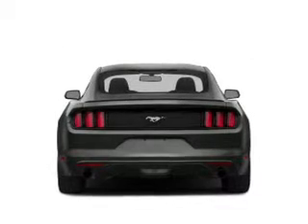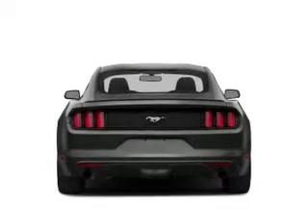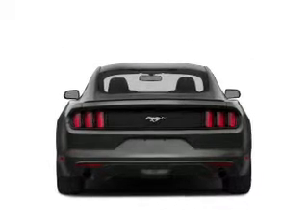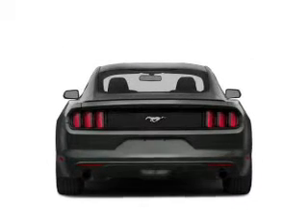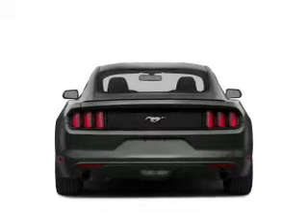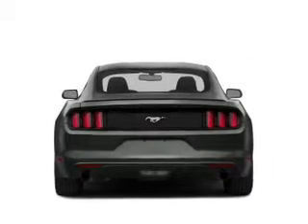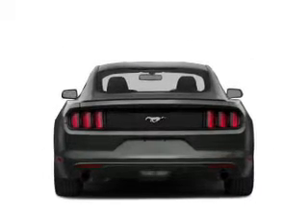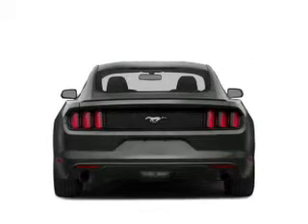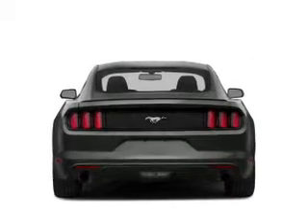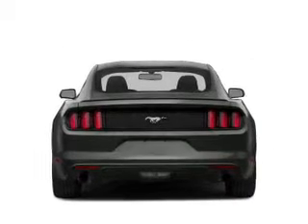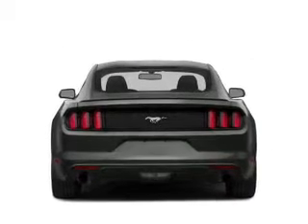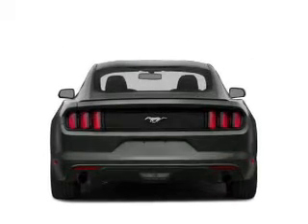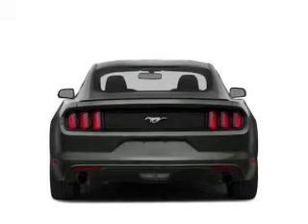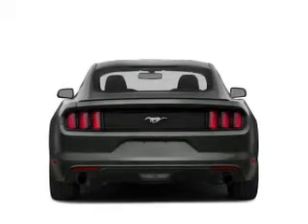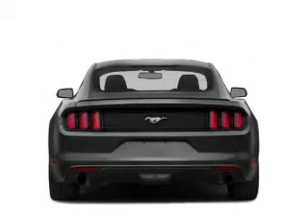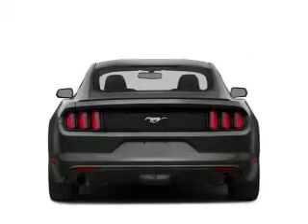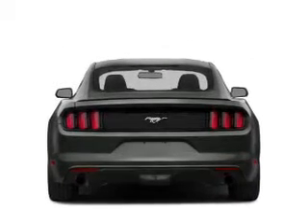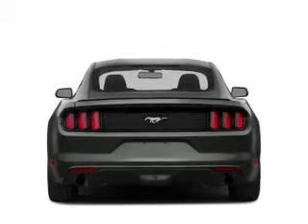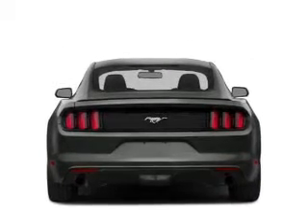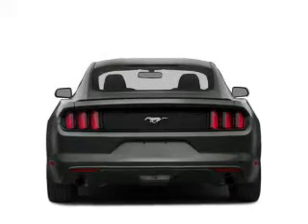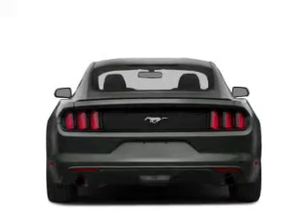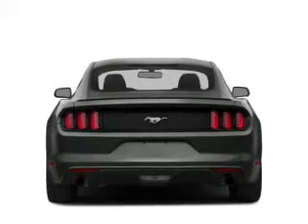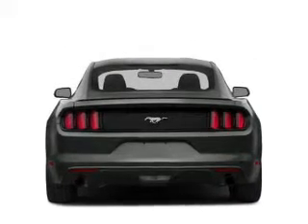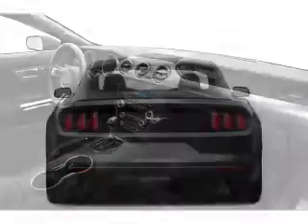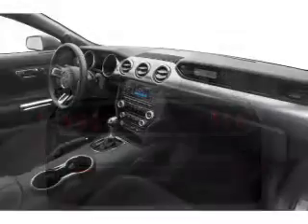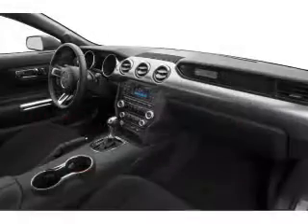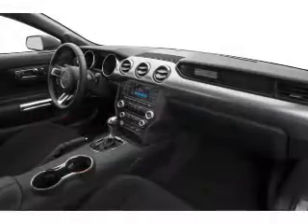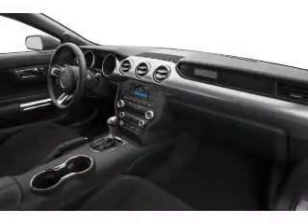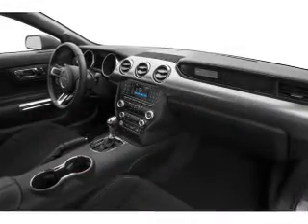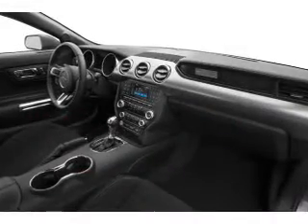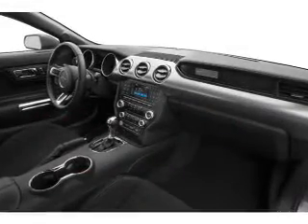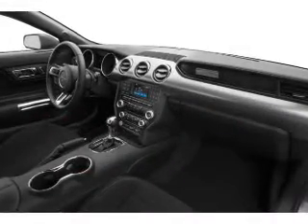Further safety features include a passenger airbag, low tire pressure warning, front ventilated disc brakes, and anti-lock brakes.